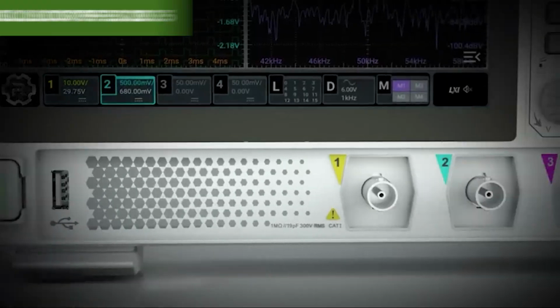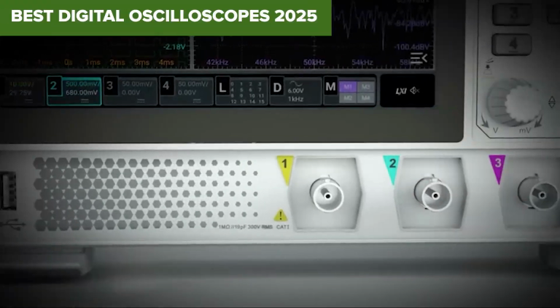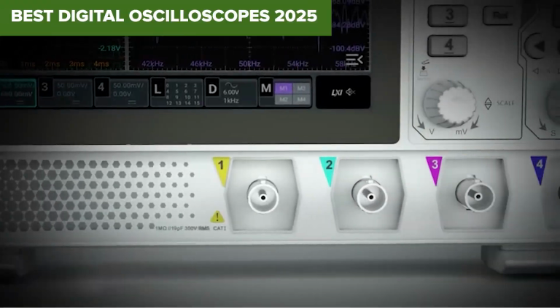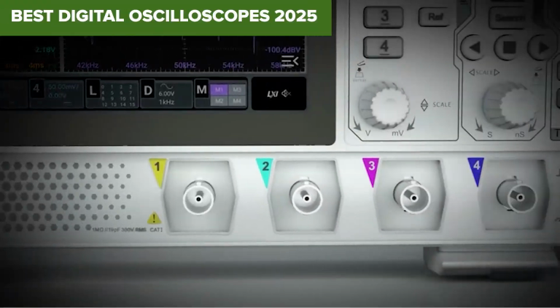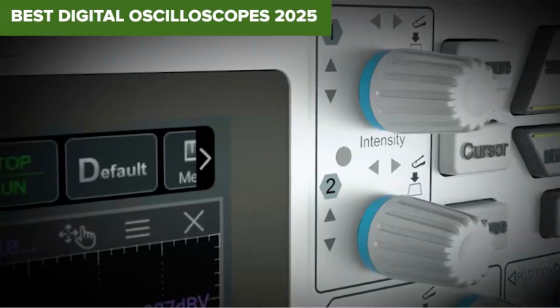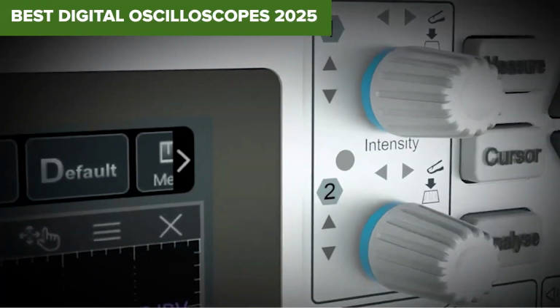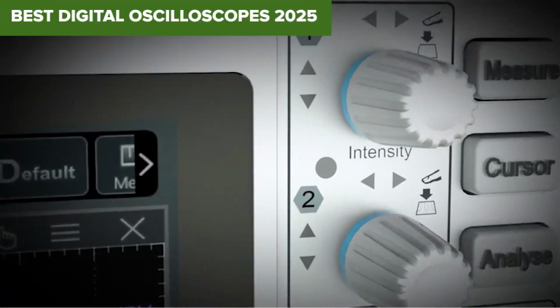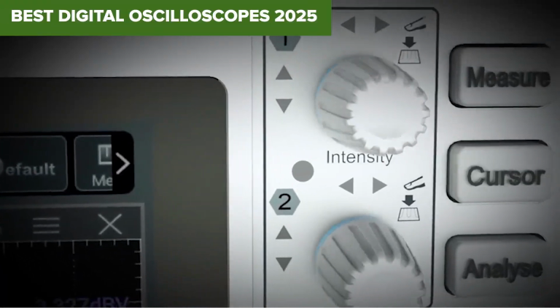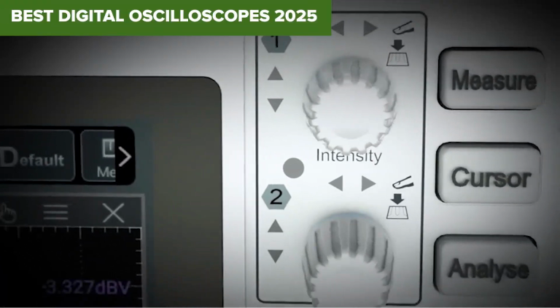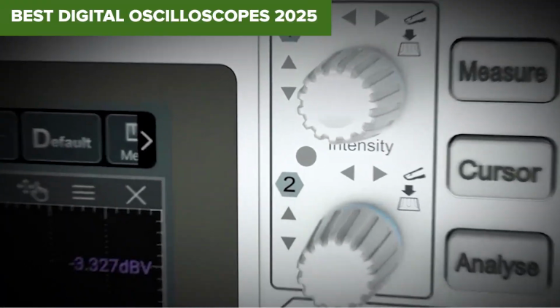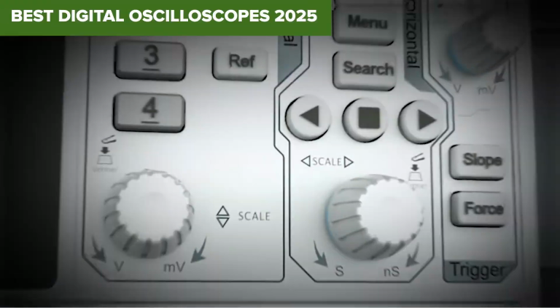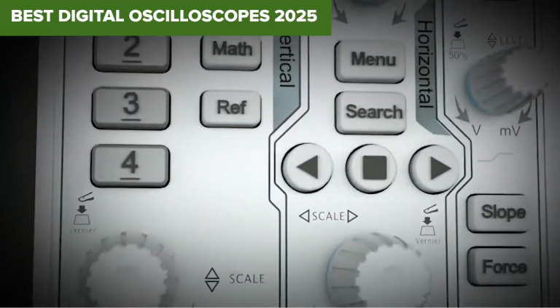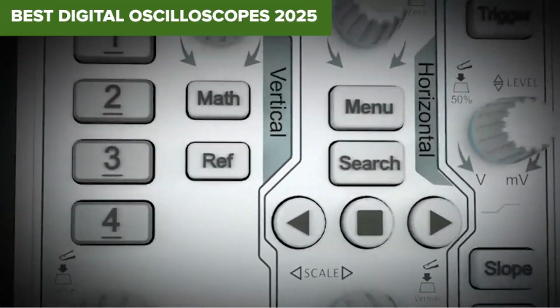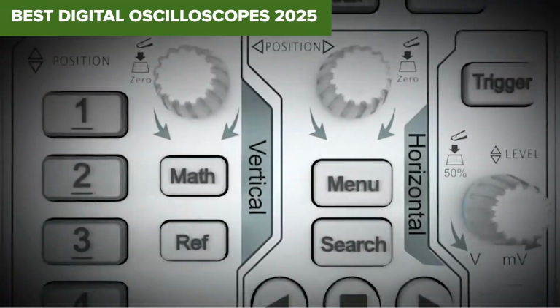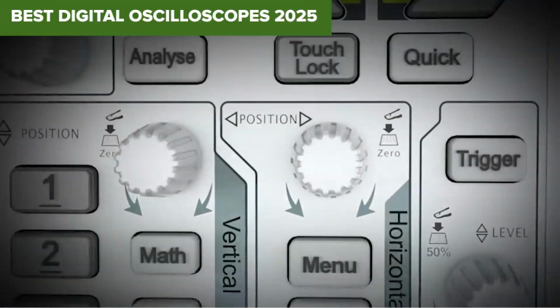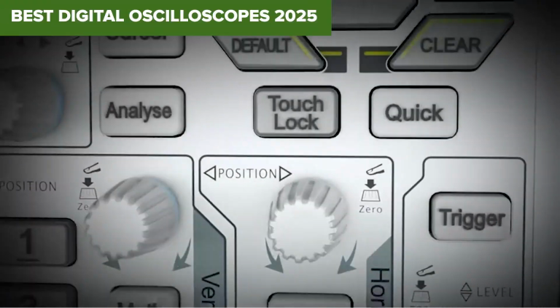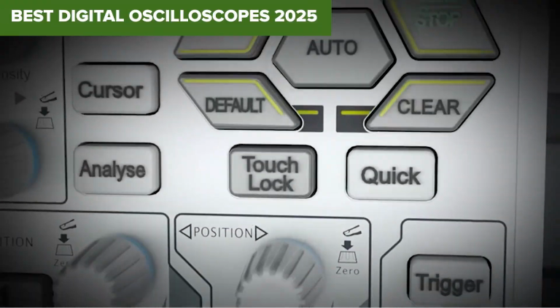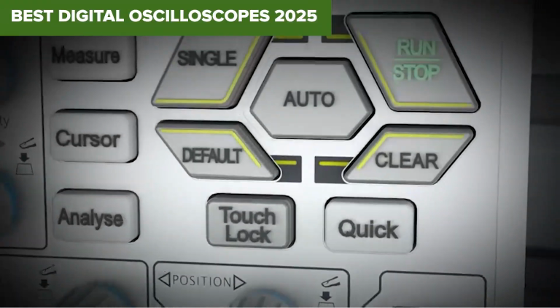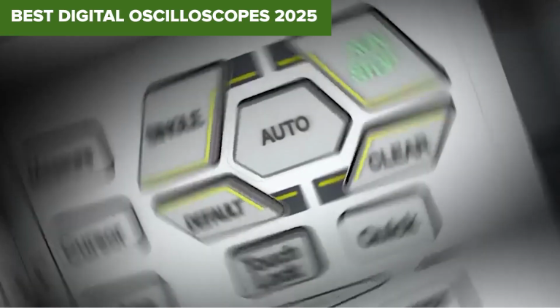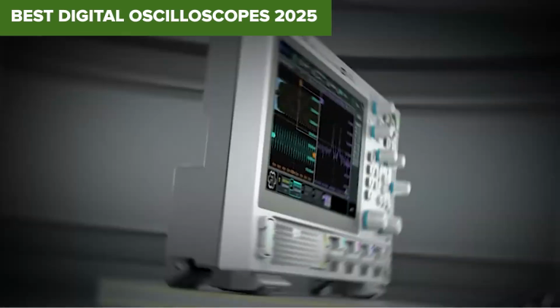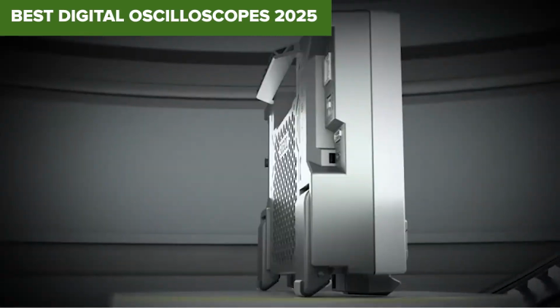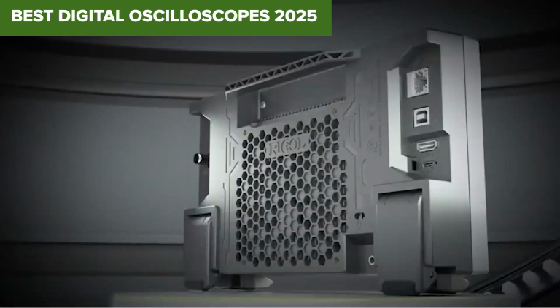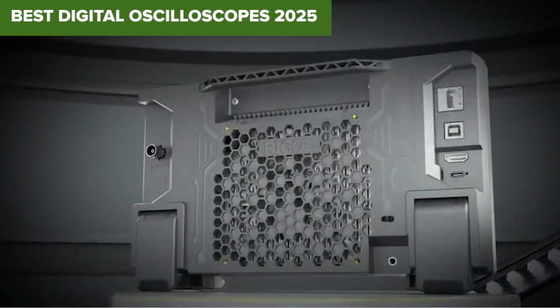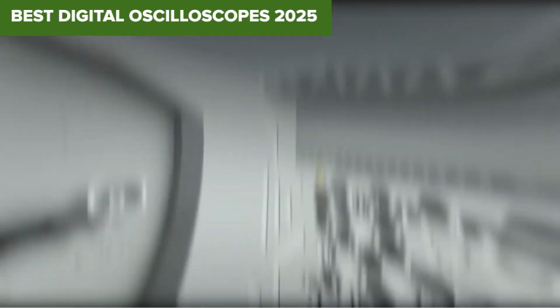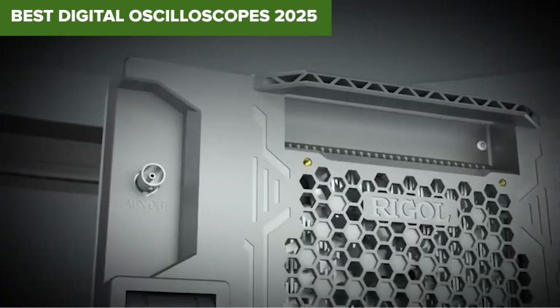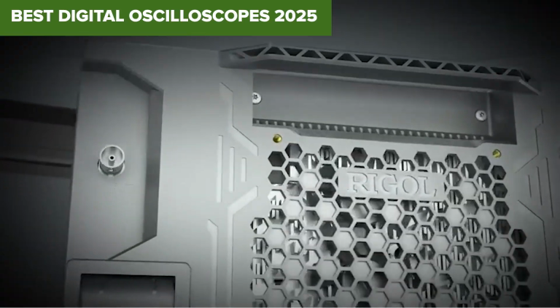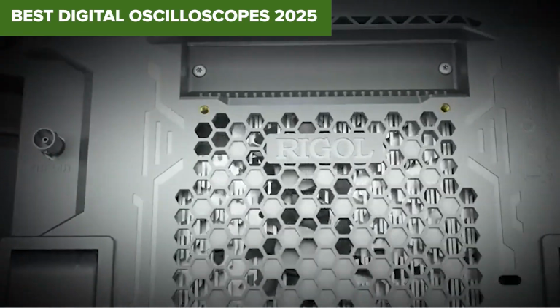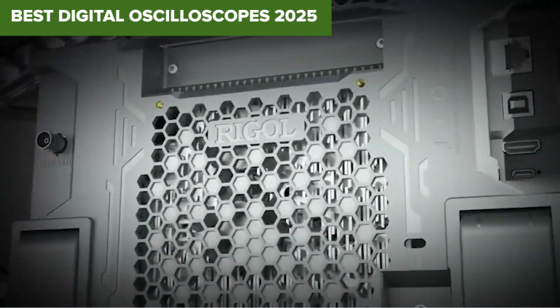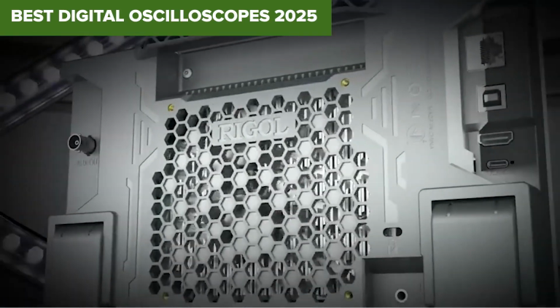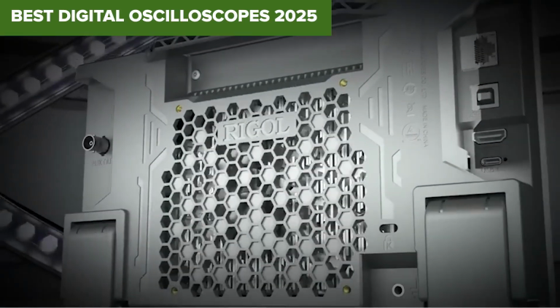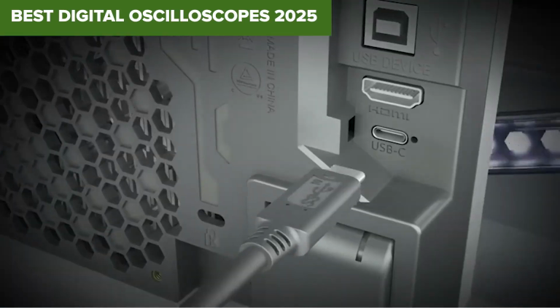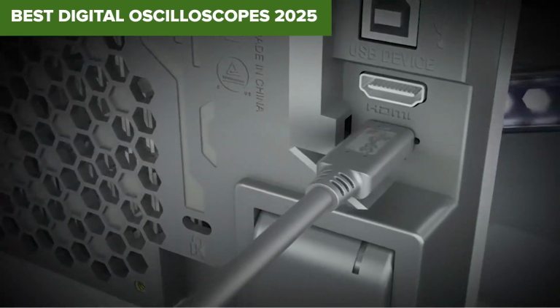Looking for the best digital oscilloscope without wasting money on junk? Stick around — this countdown goes from the worst to the absolute best.